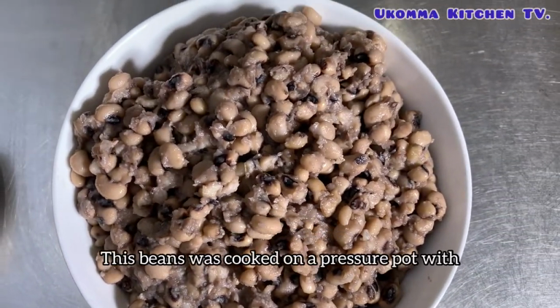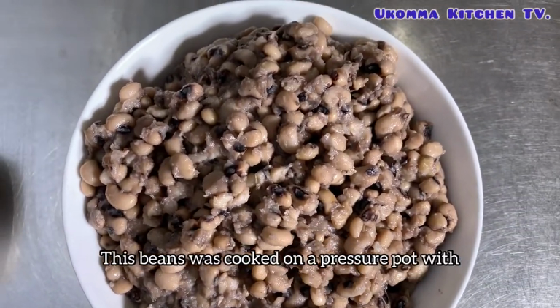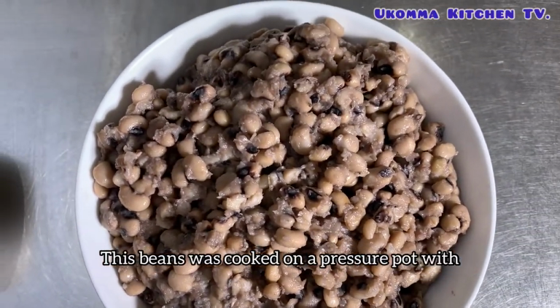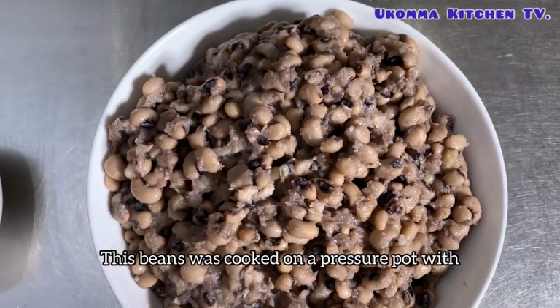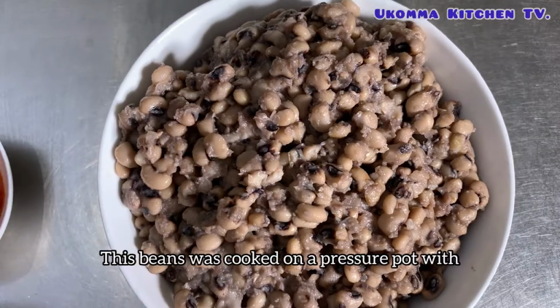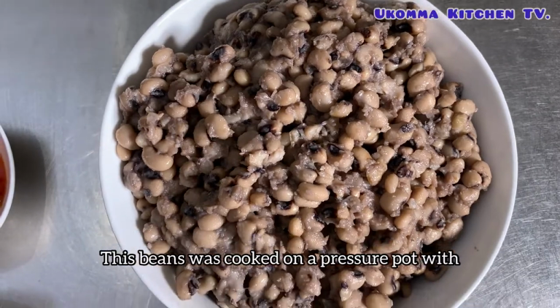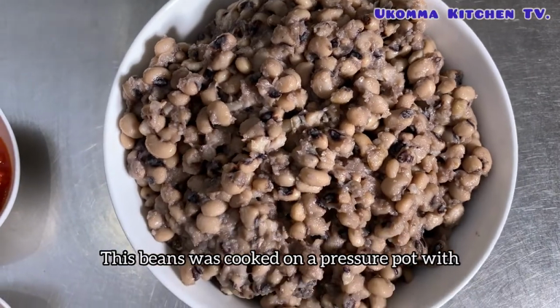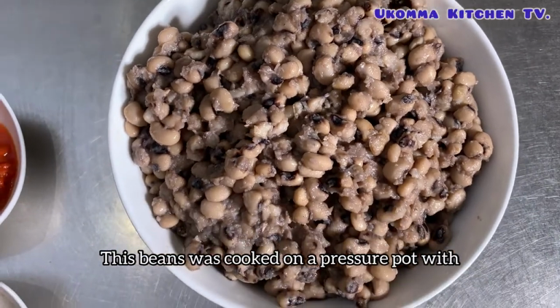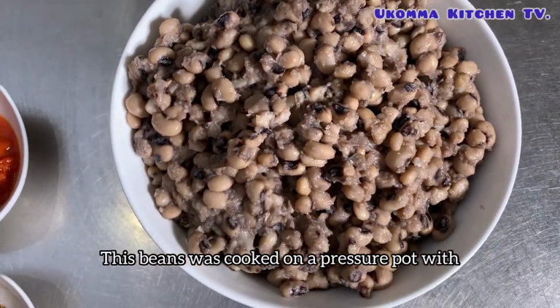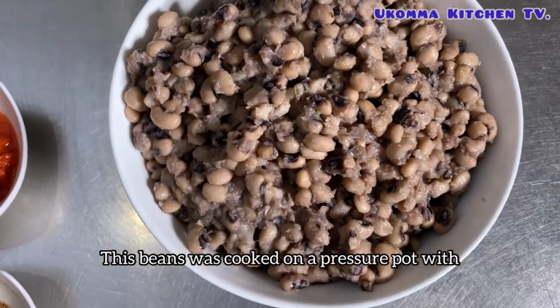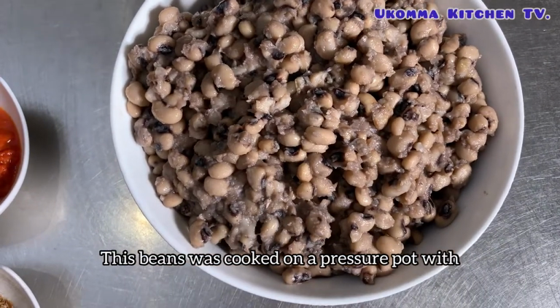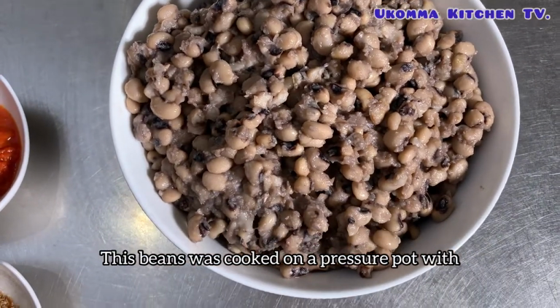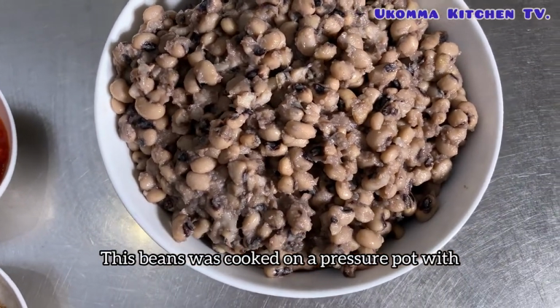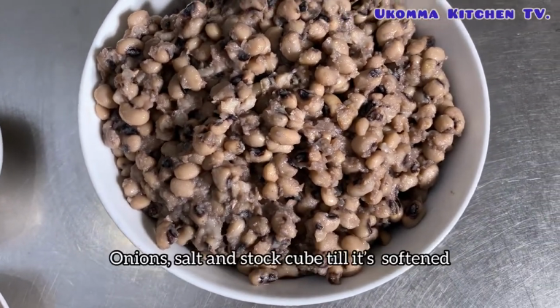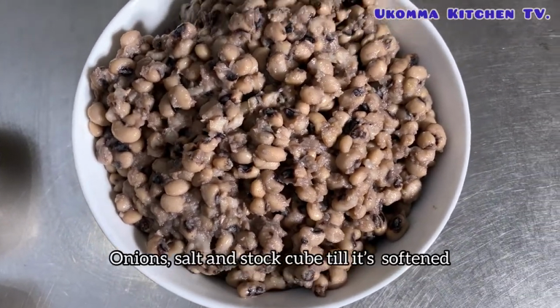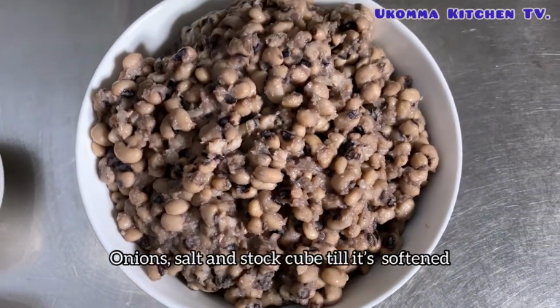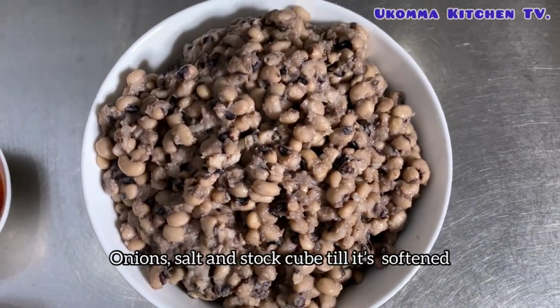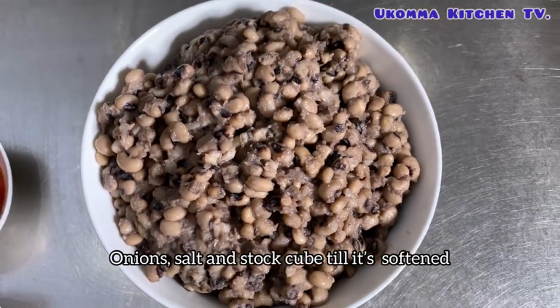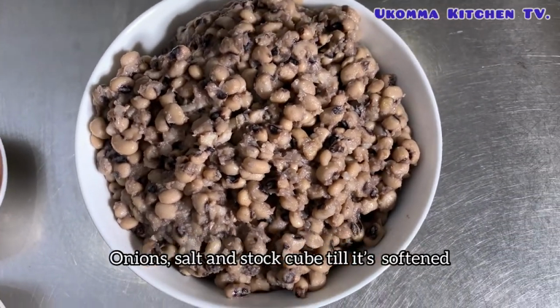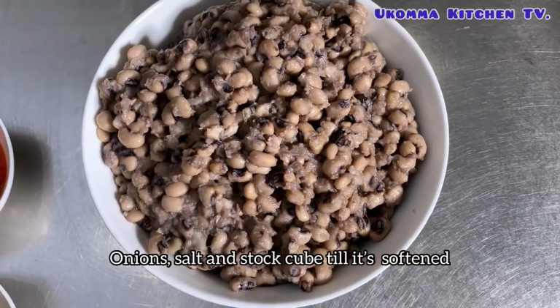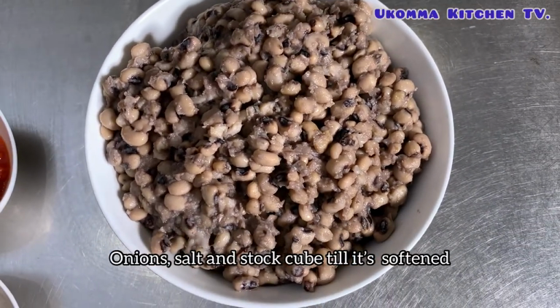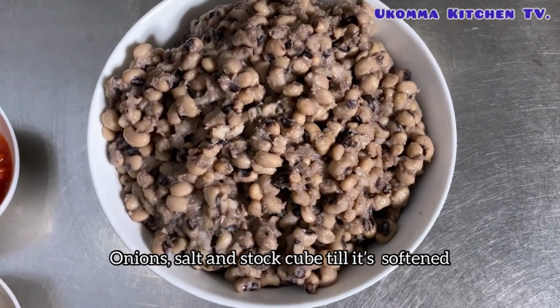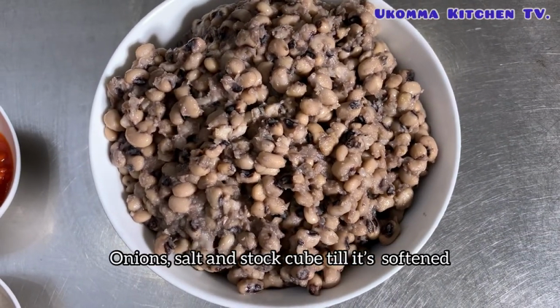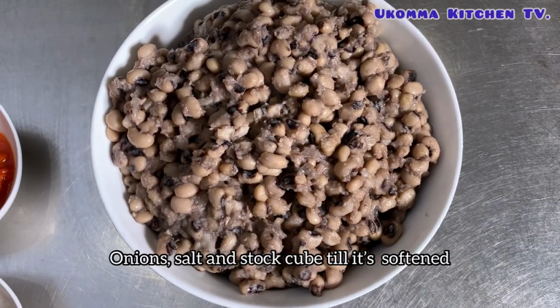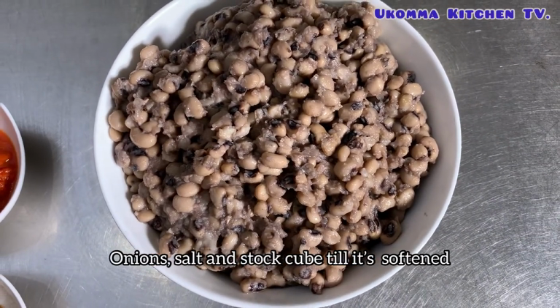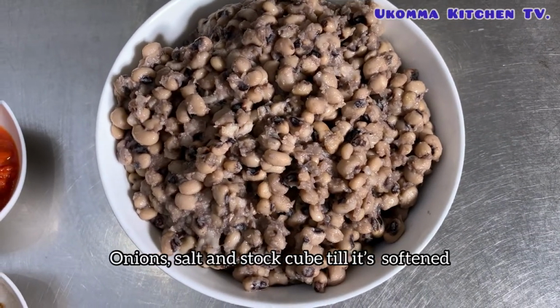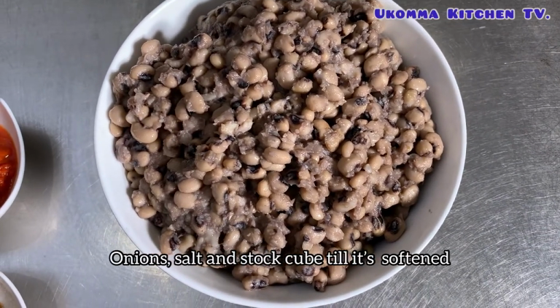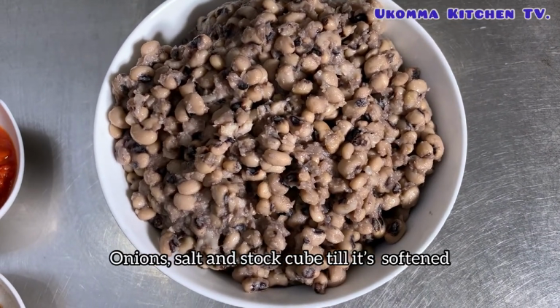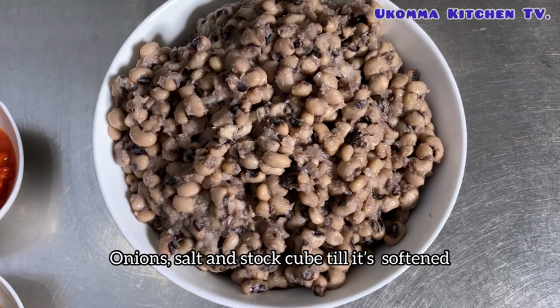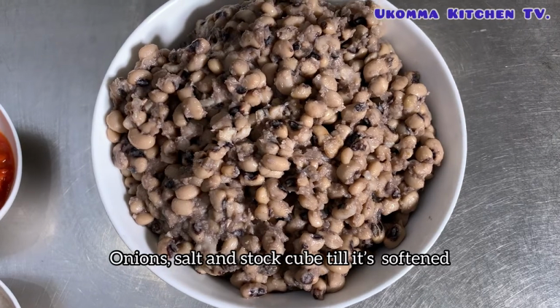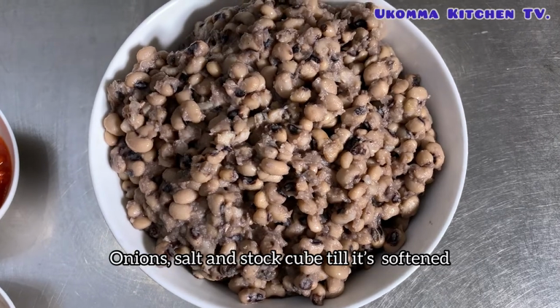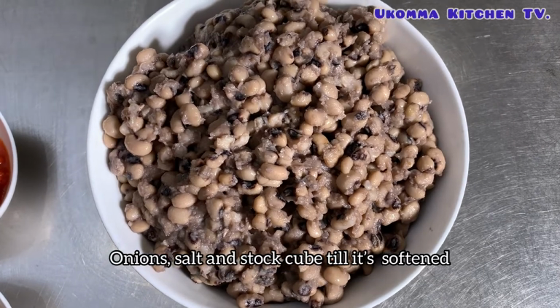These beans were cooked in a pressure pot with onions, salt and stock cube until they softened.